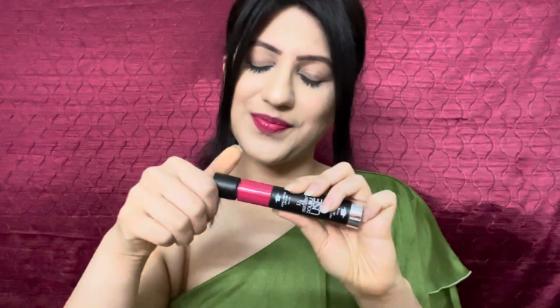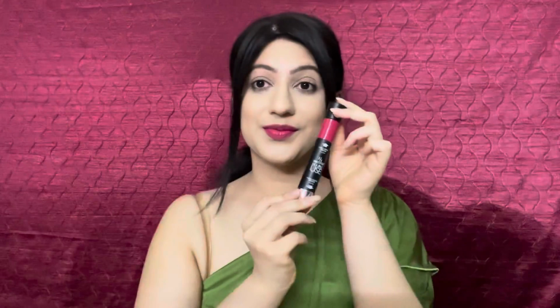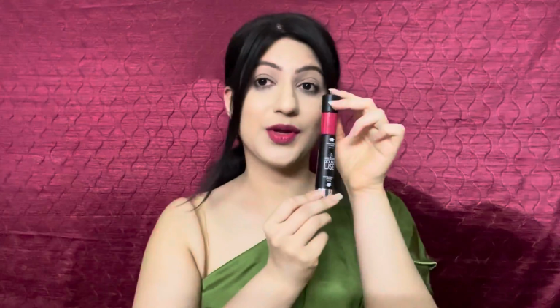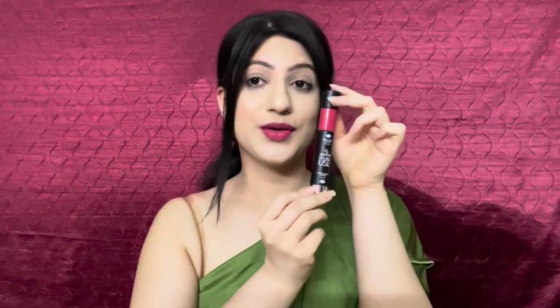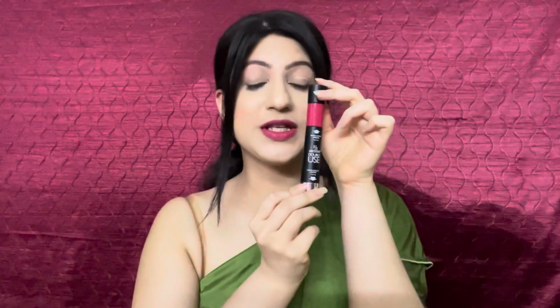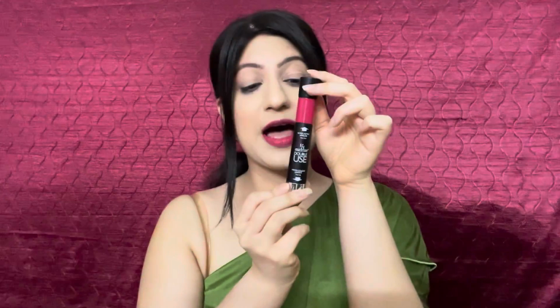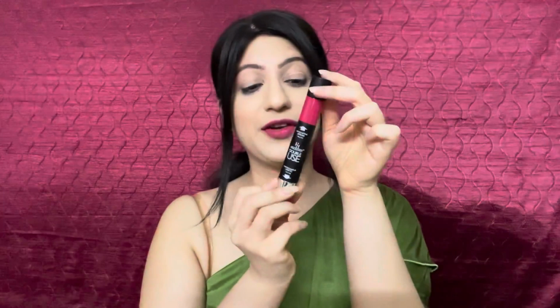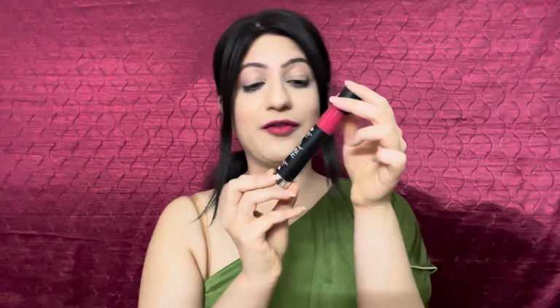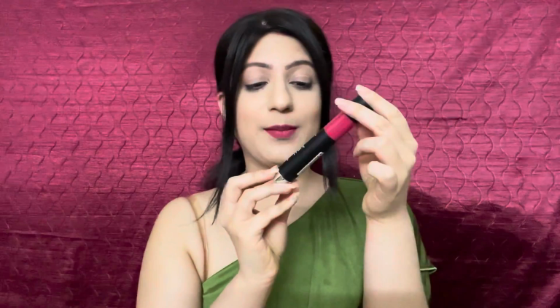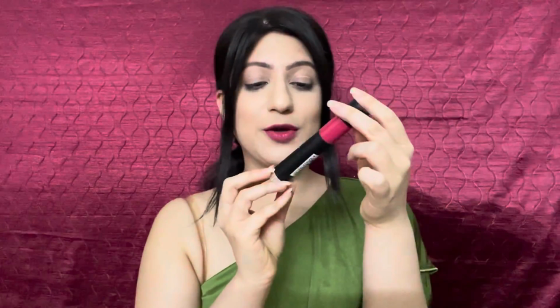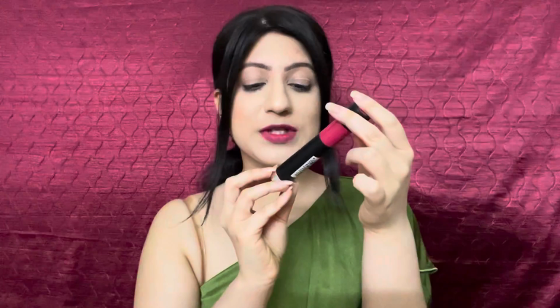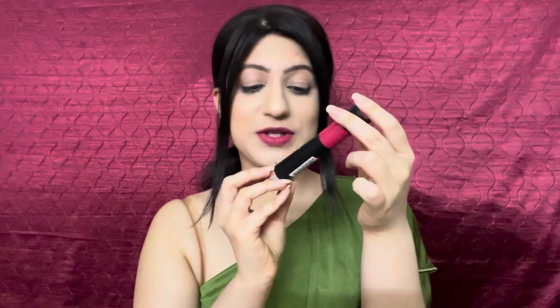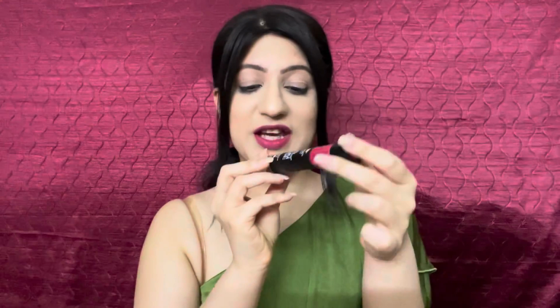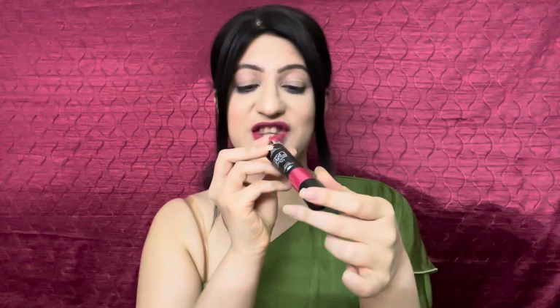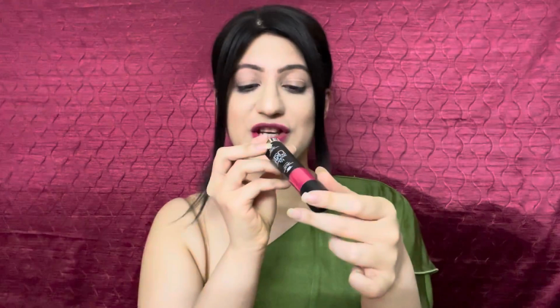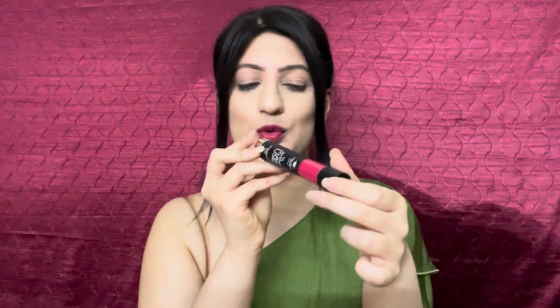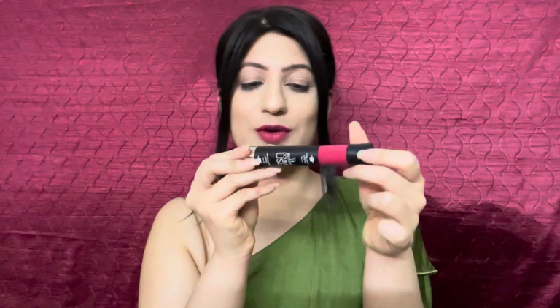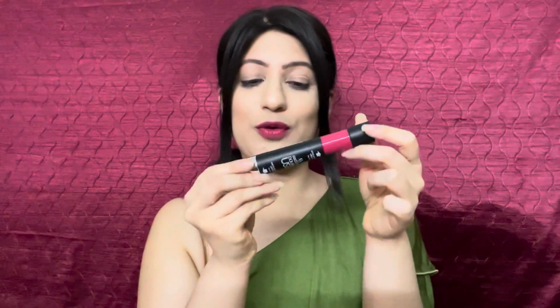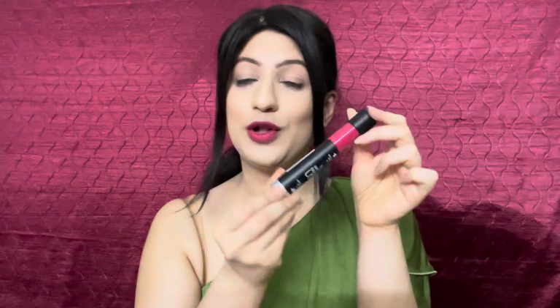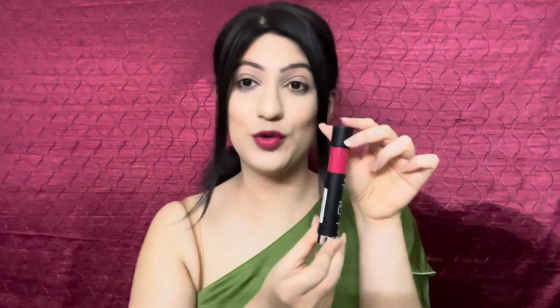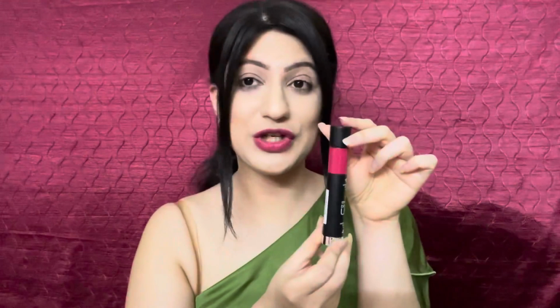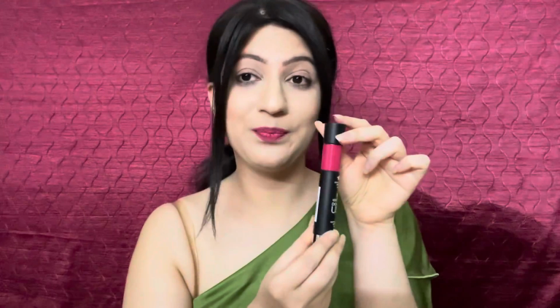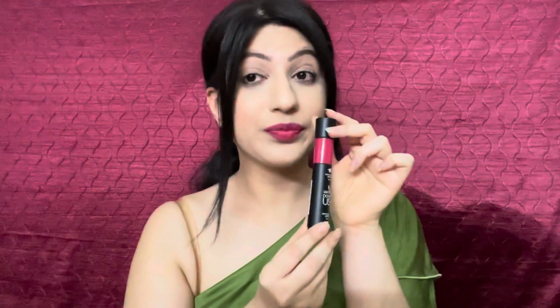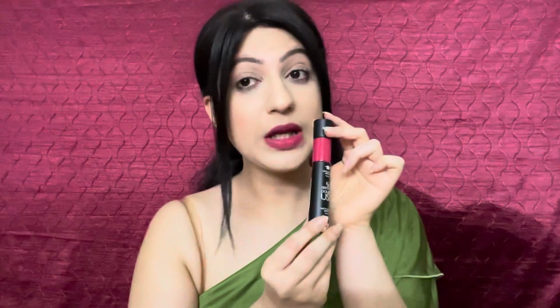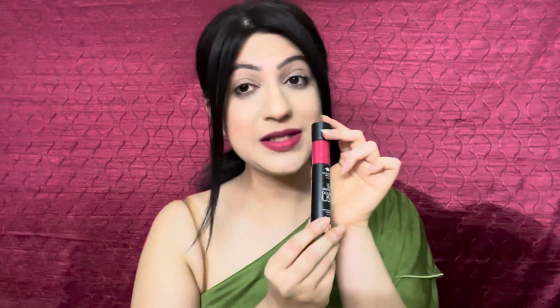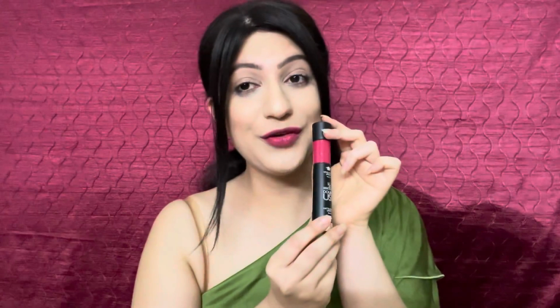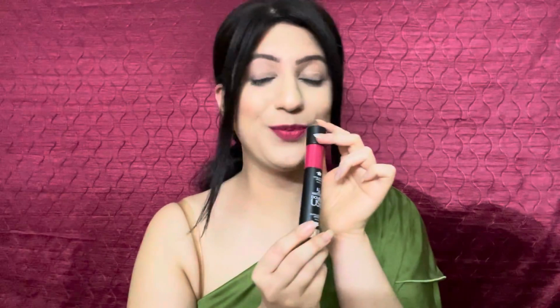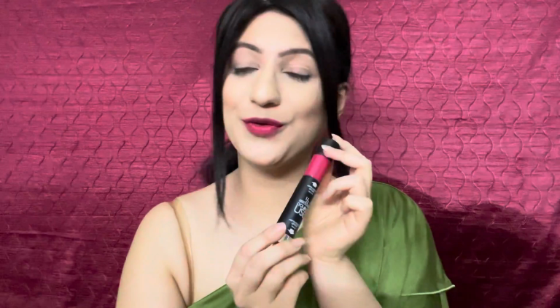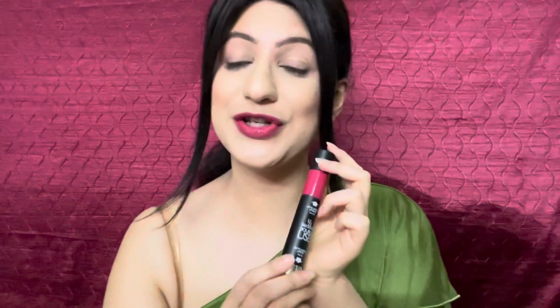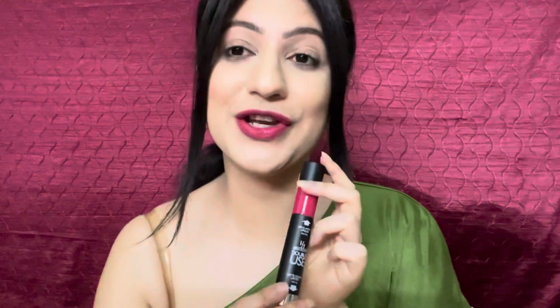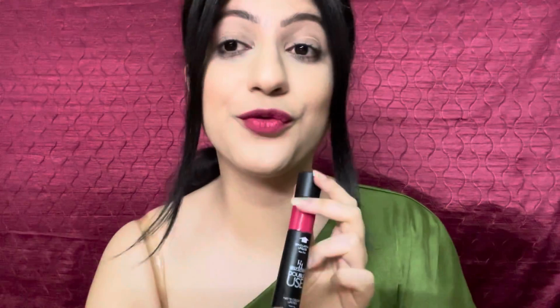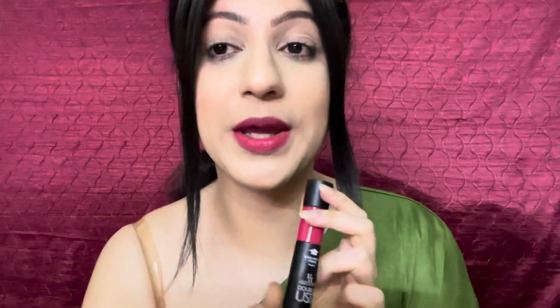This is the Half and Half double use lipstick in shade 21, Full Fuchsia. It's a very beautiful shade of pink.